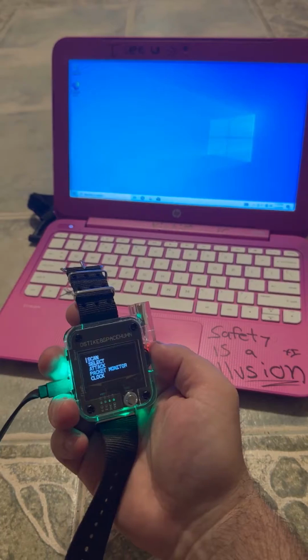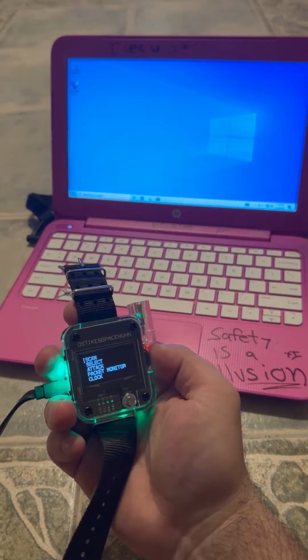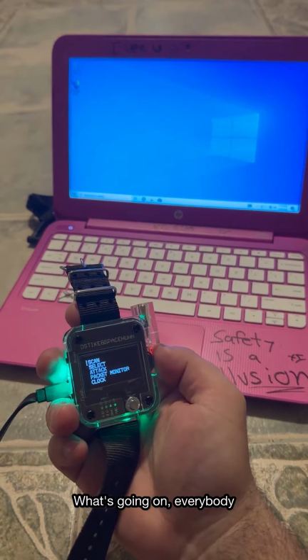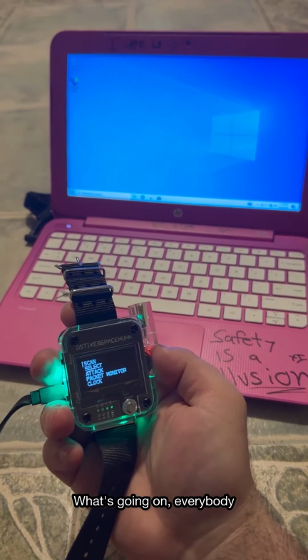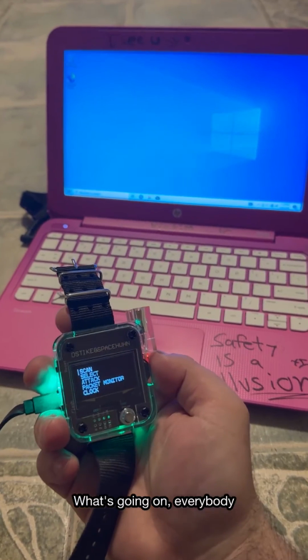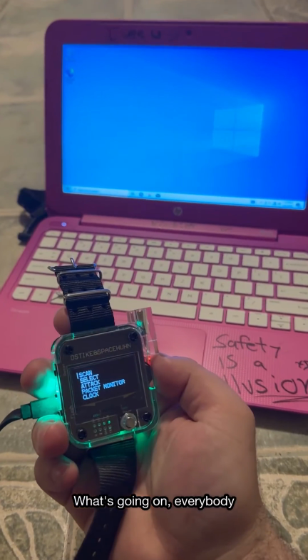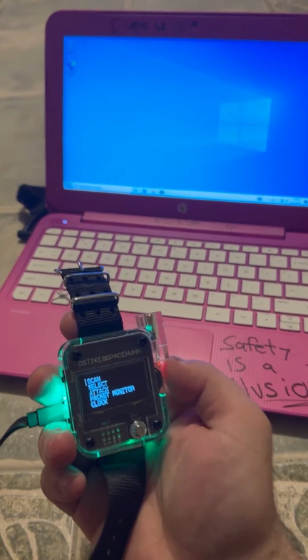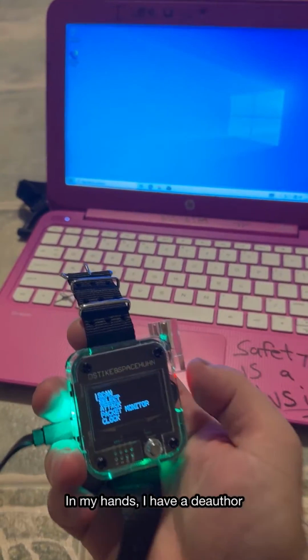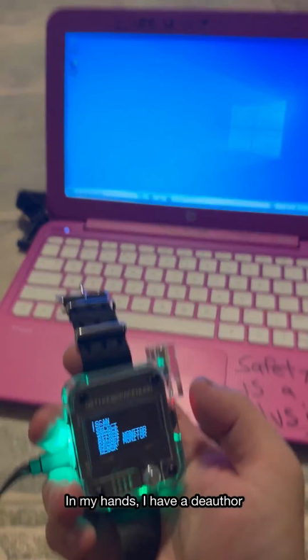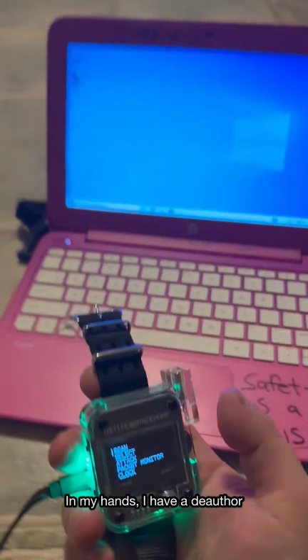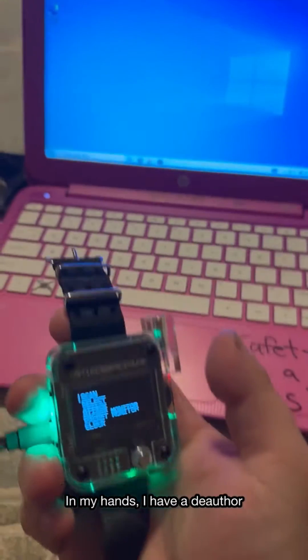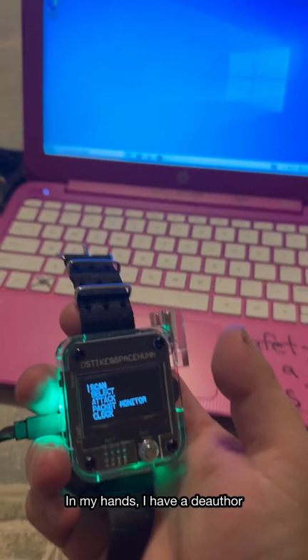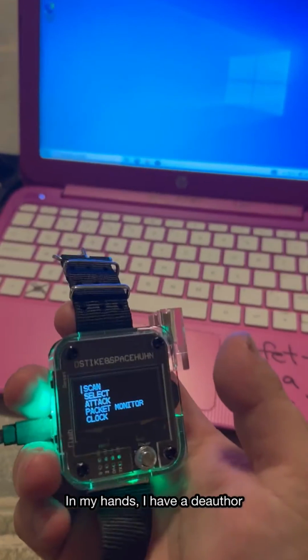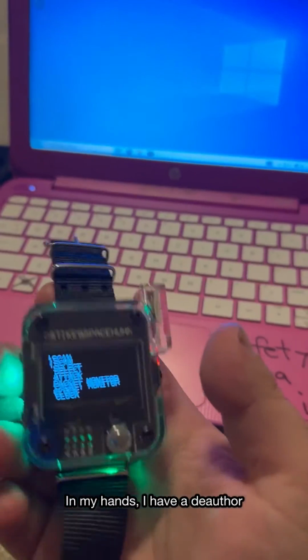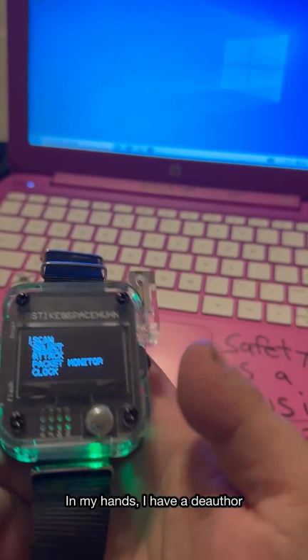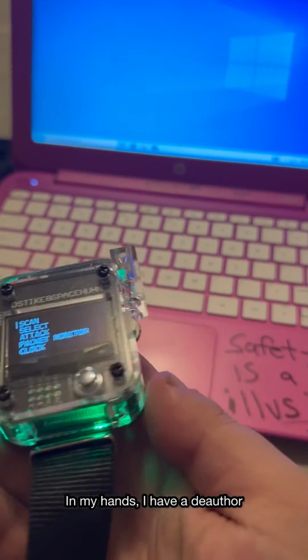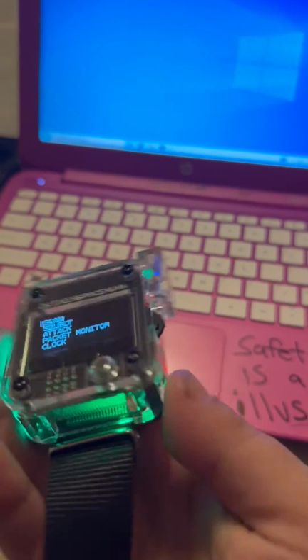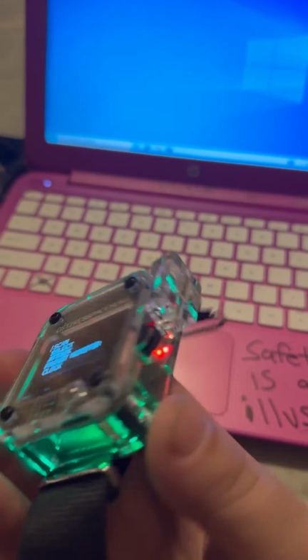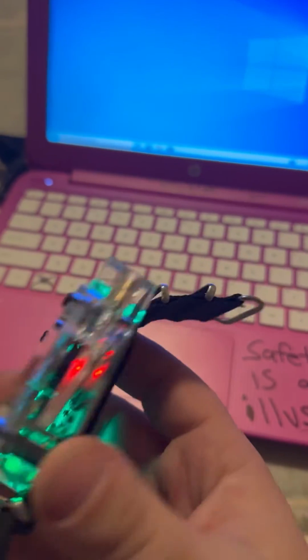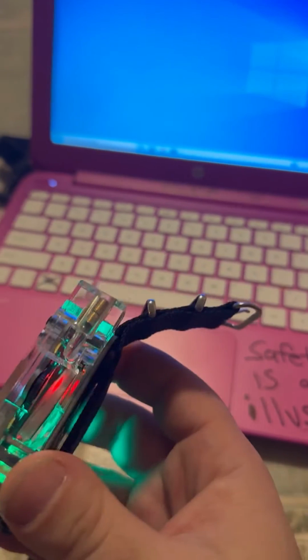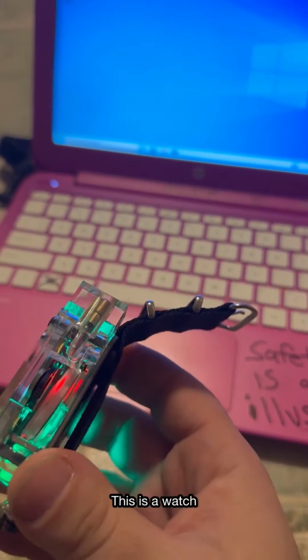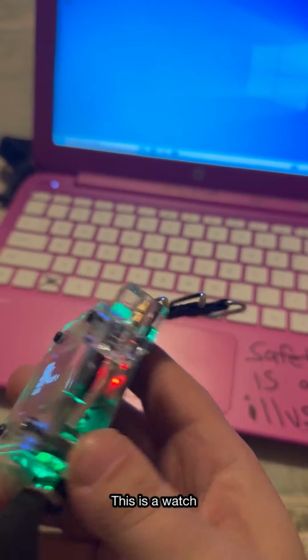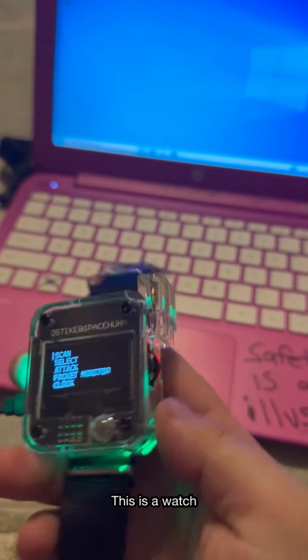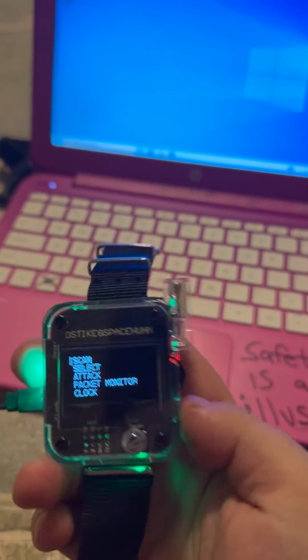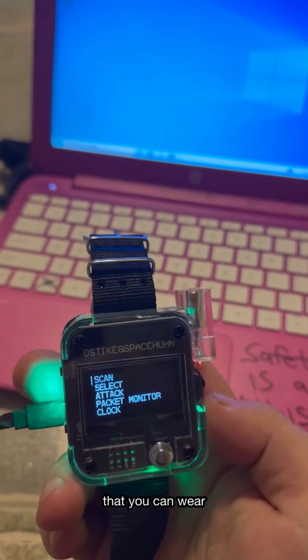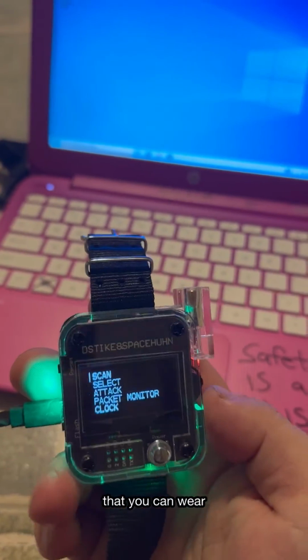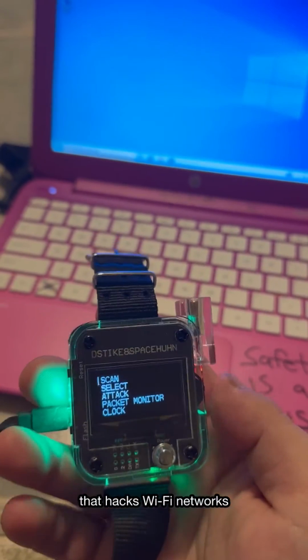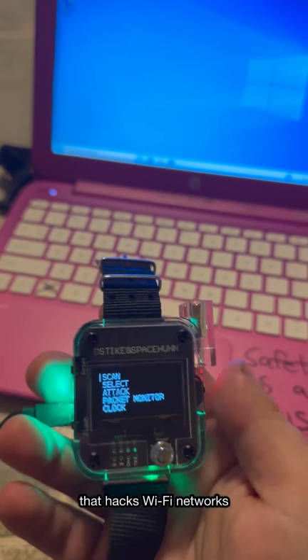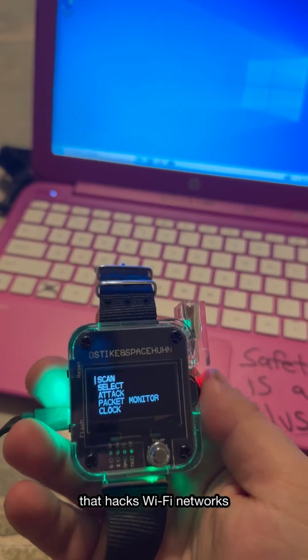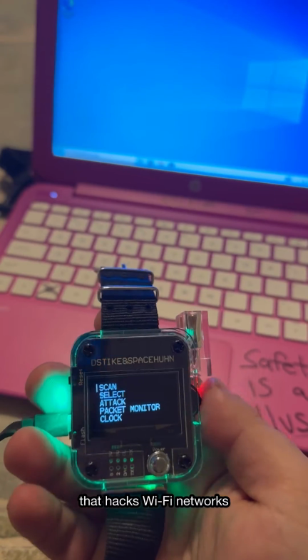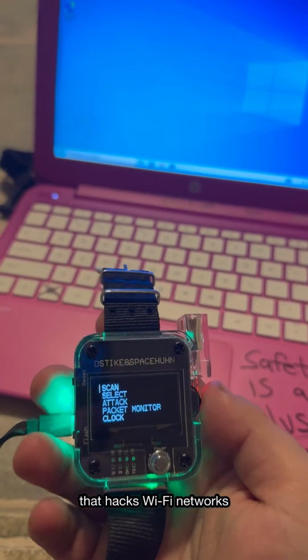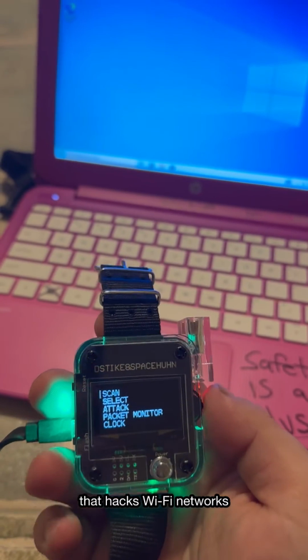What's going on everybody? In my hands I have a deauther. This is a watch that you can wear that hacks Wi-Fi networks.